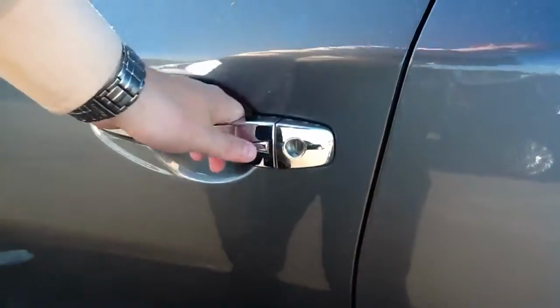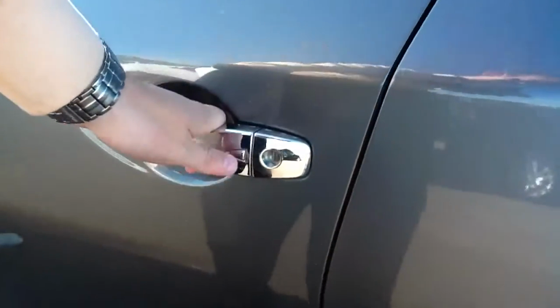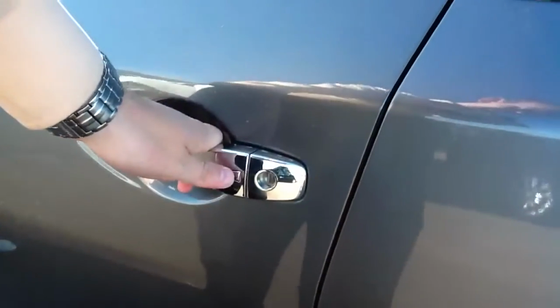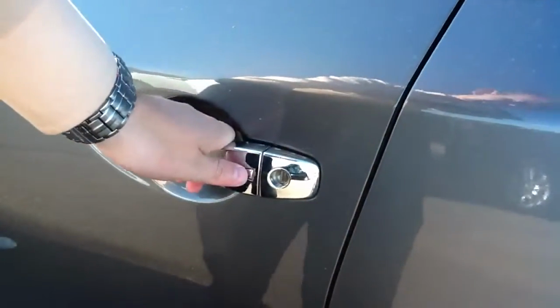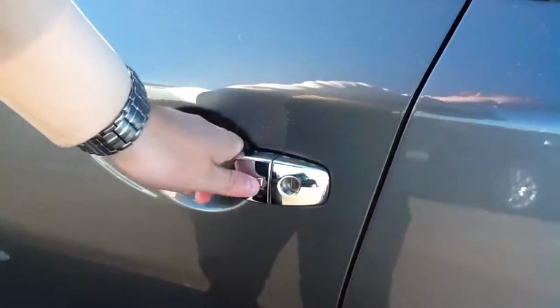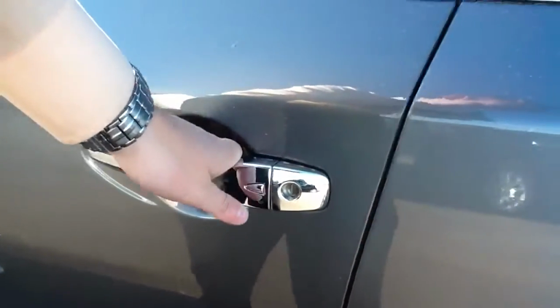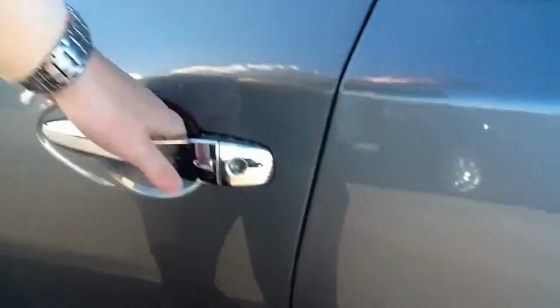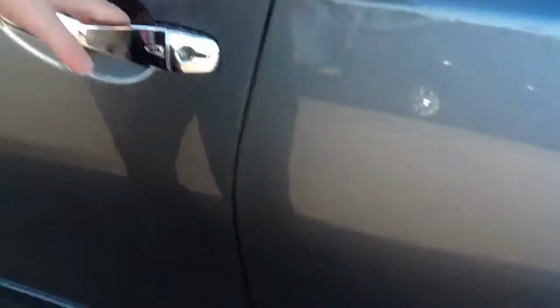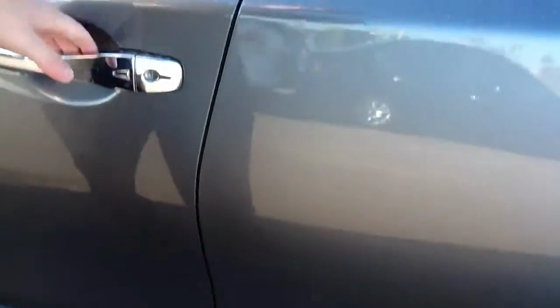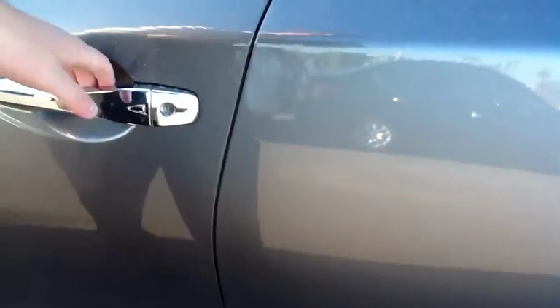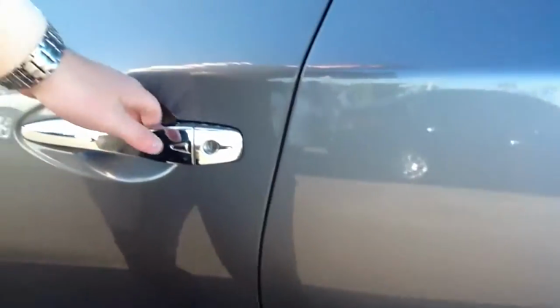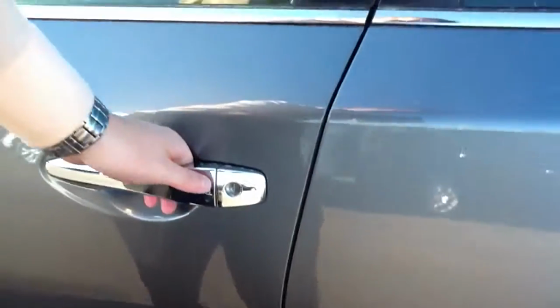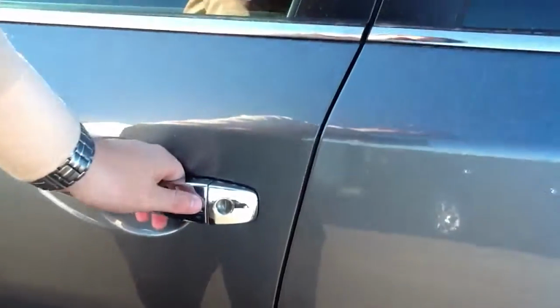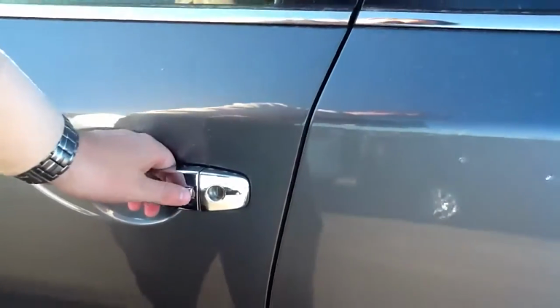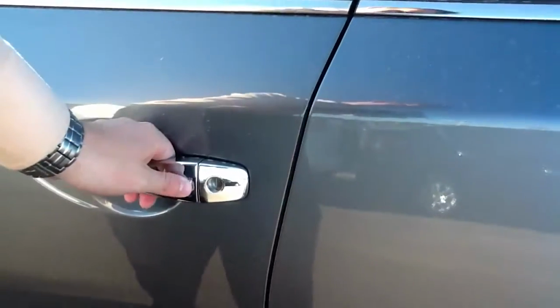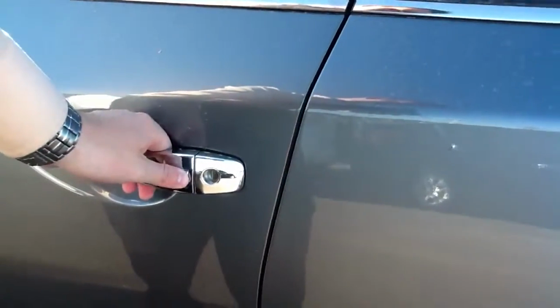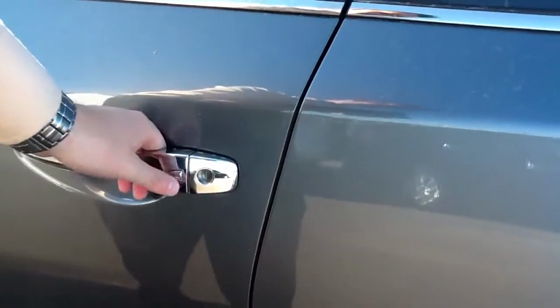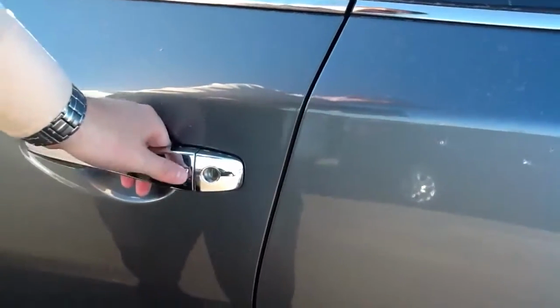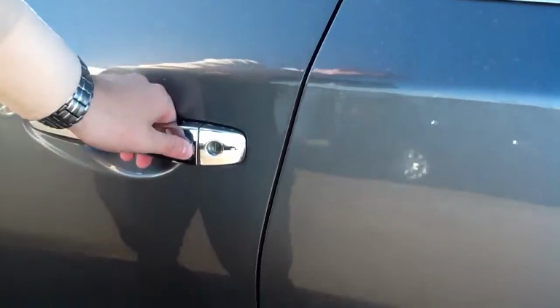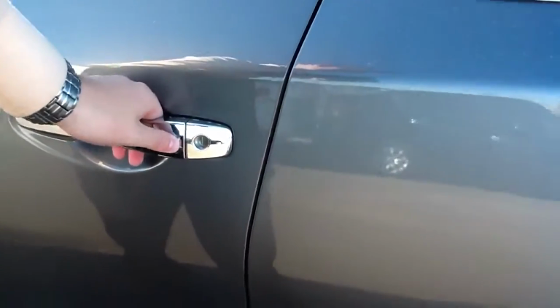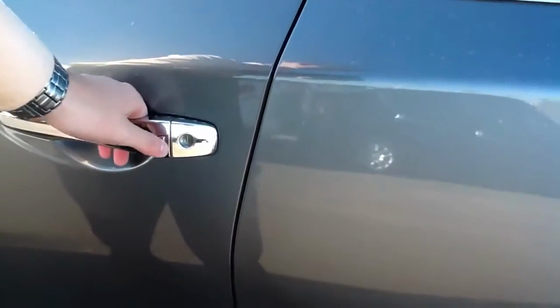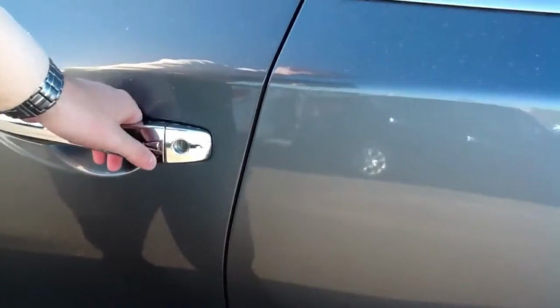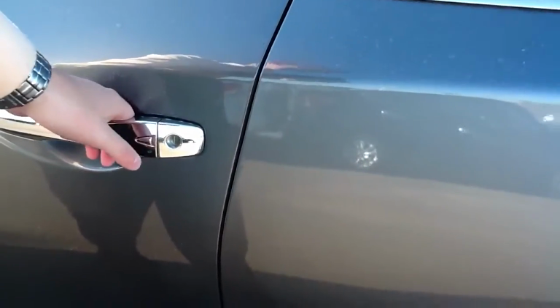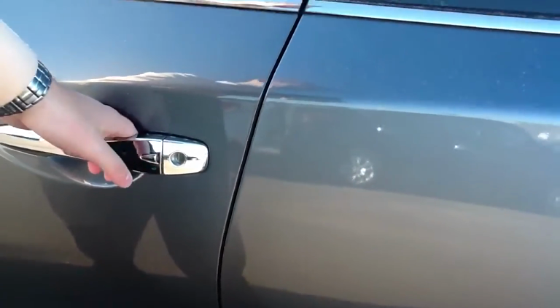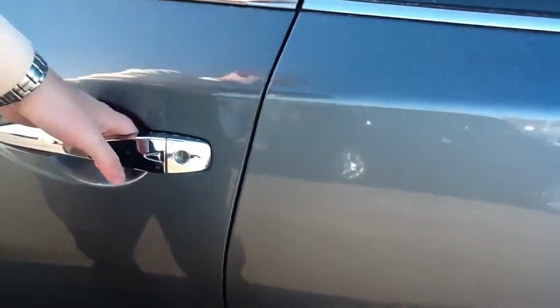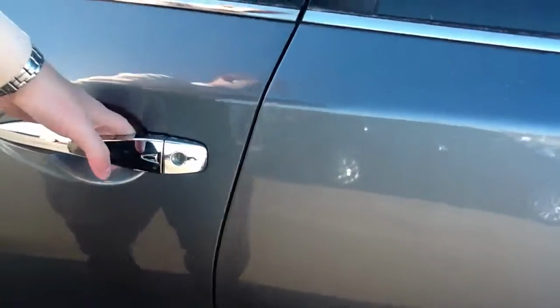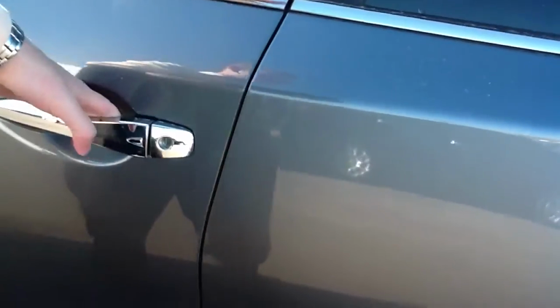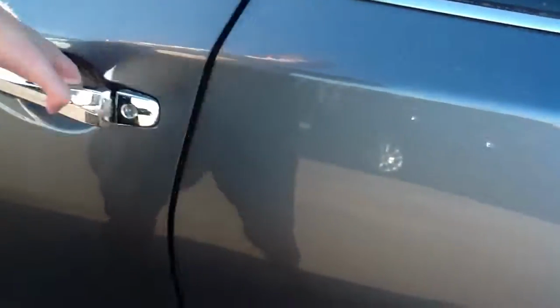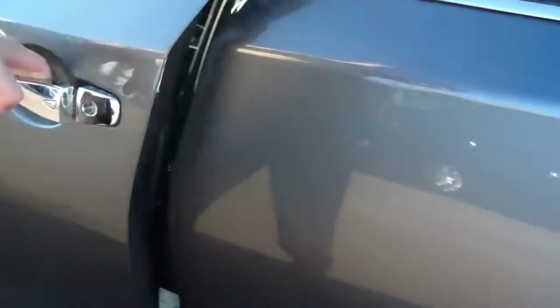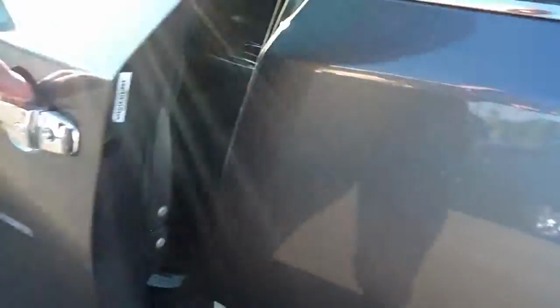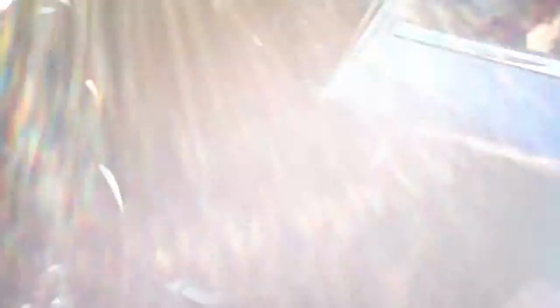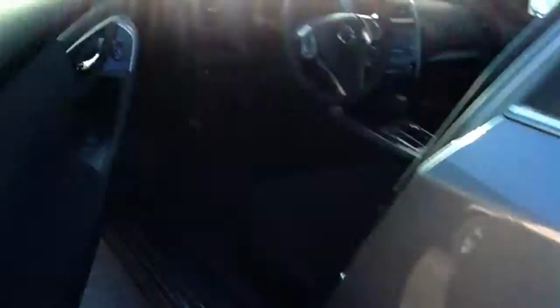We also have keyless entry — keys are in my pocket — and all the doors are open now.